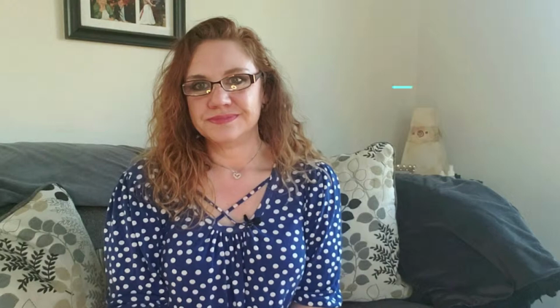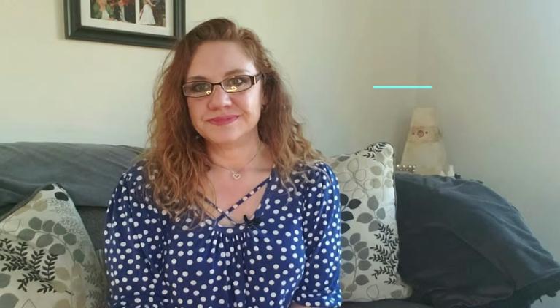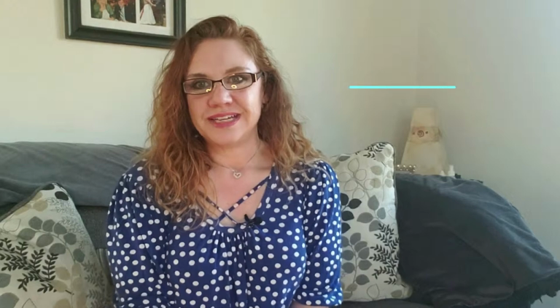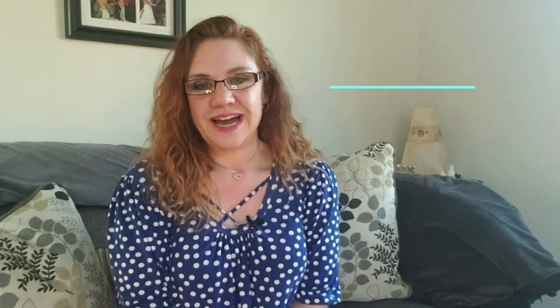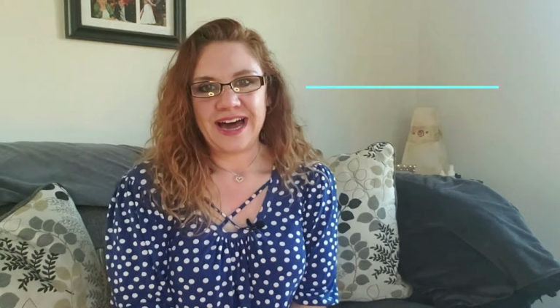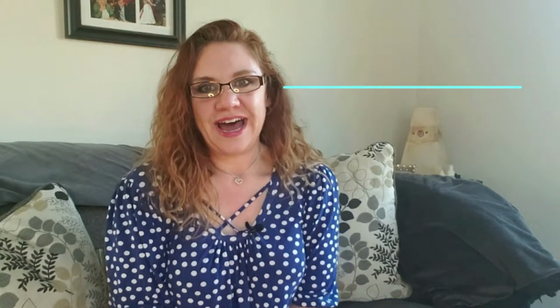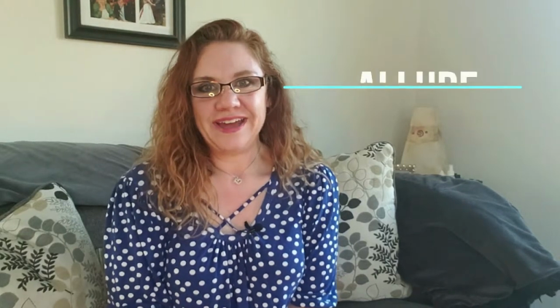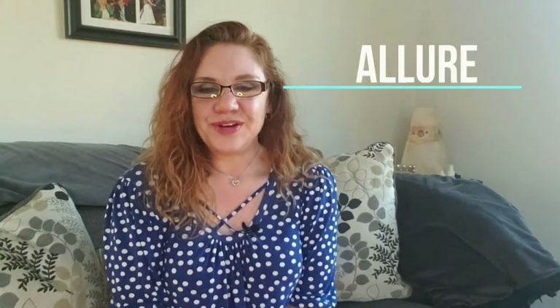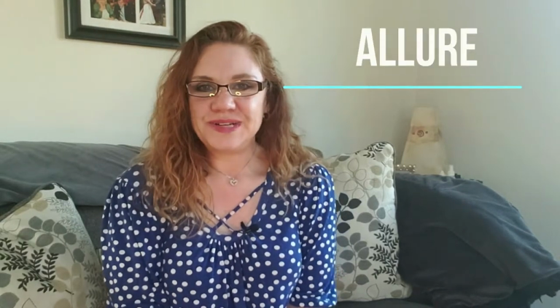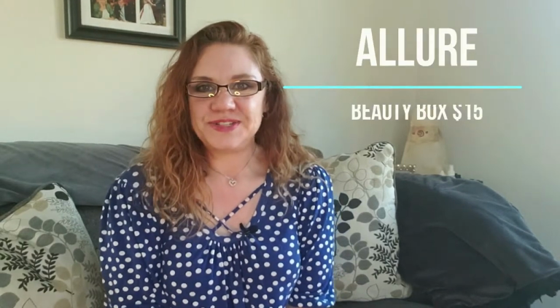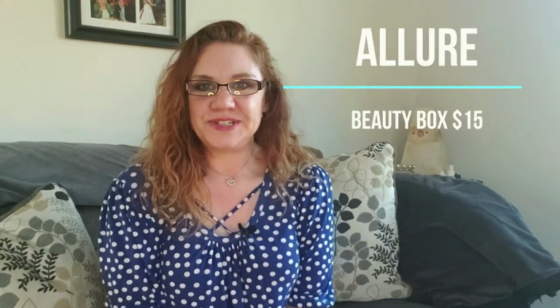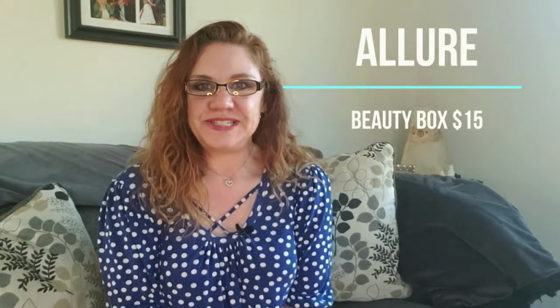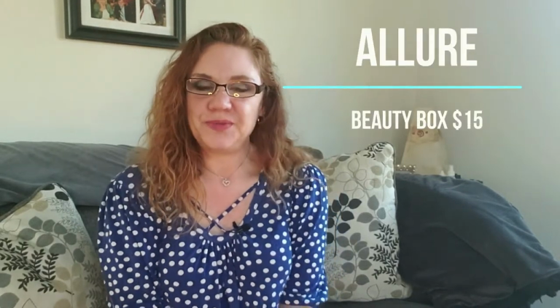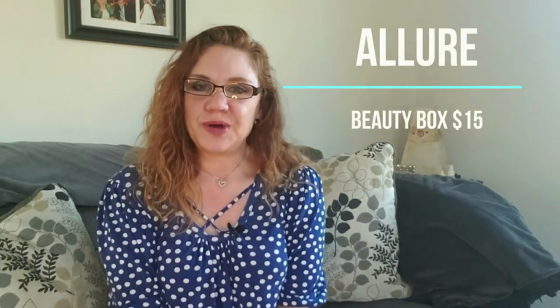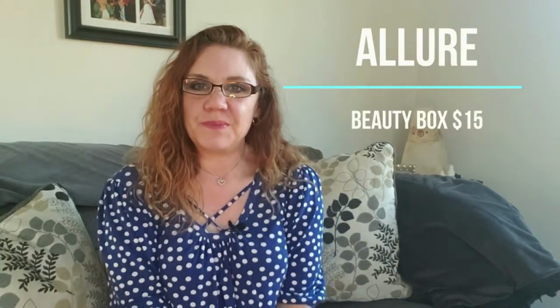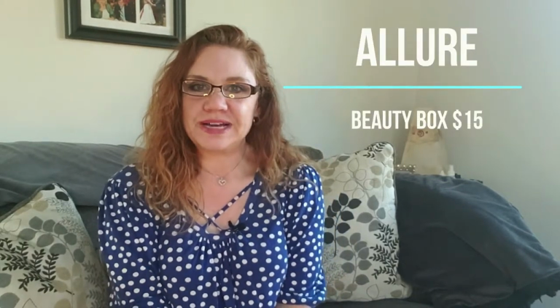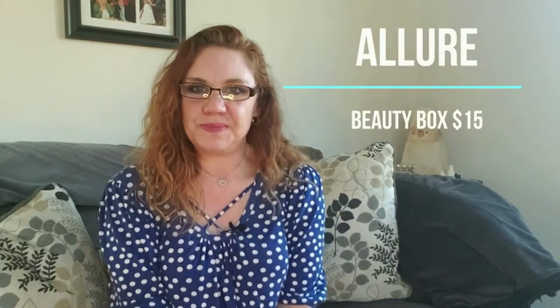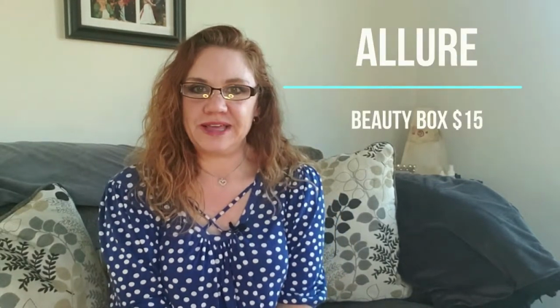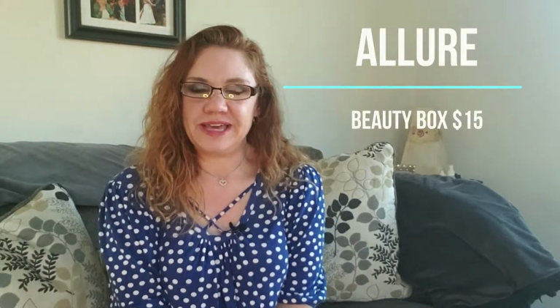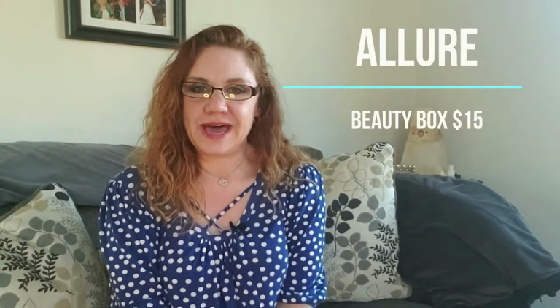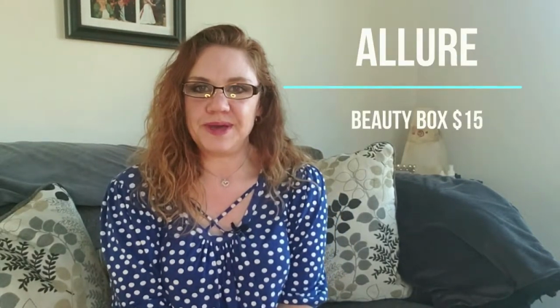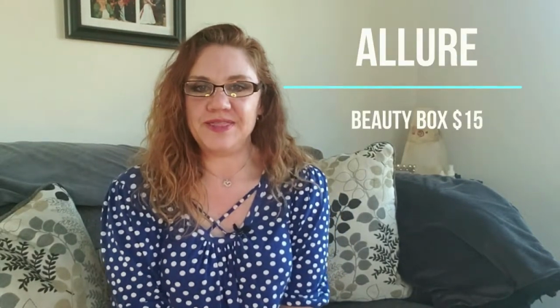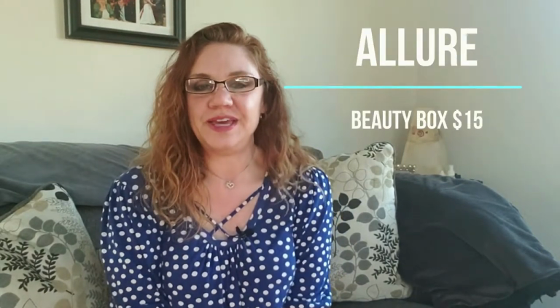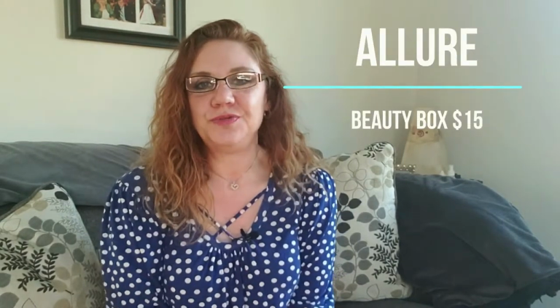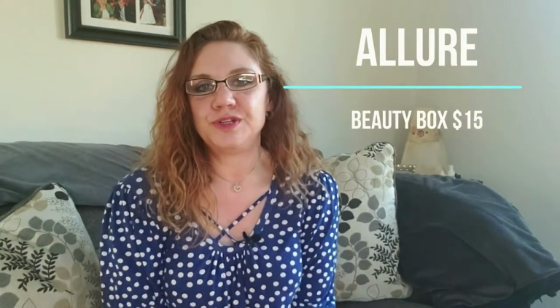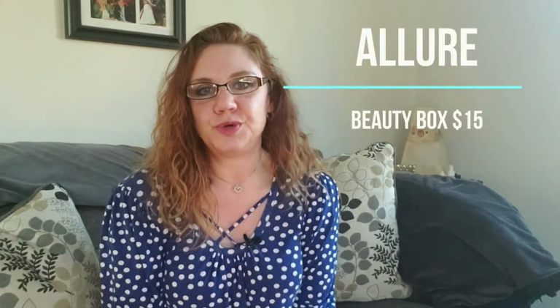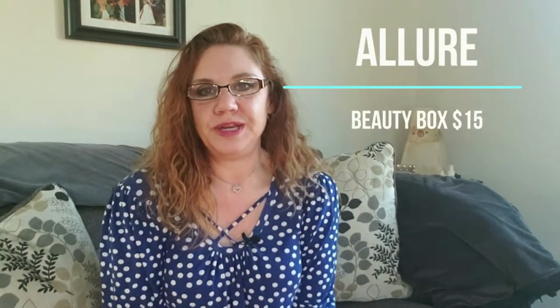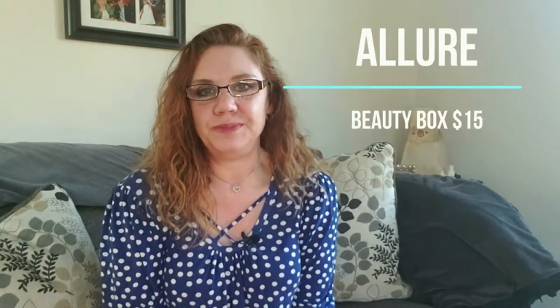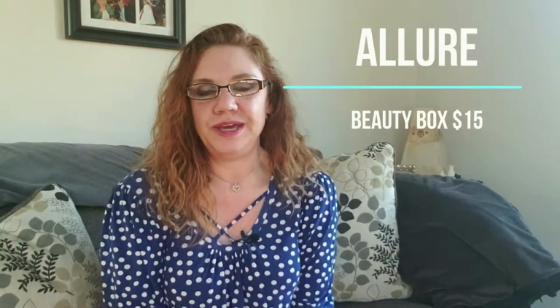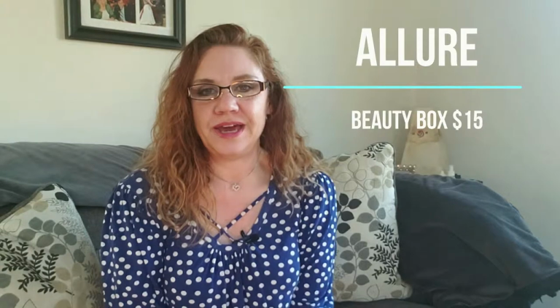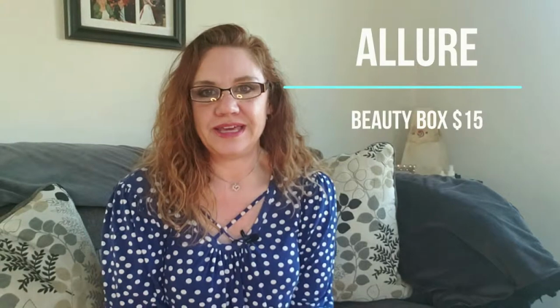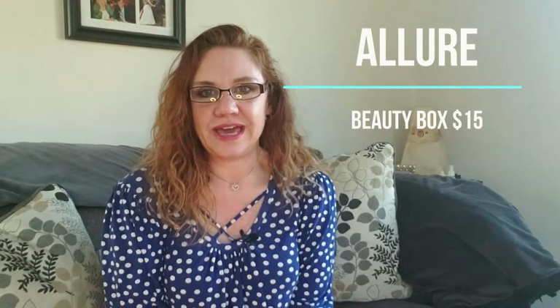Hi everyone, it's Kristen. Welcome back to Bailey Cabin. Thank you for joining me again.